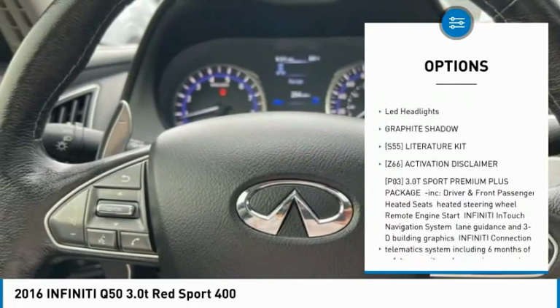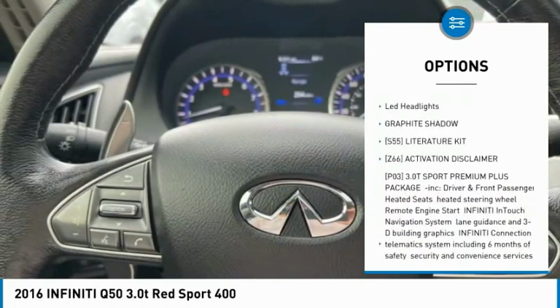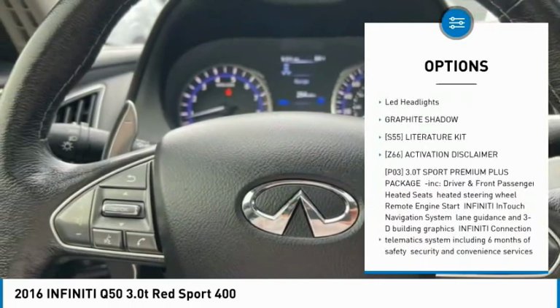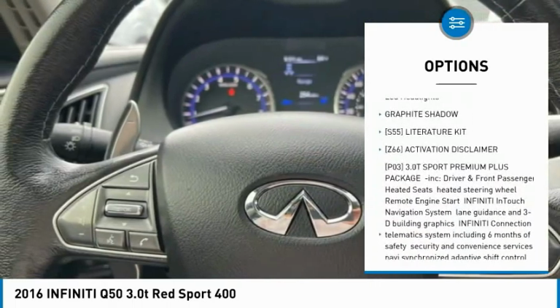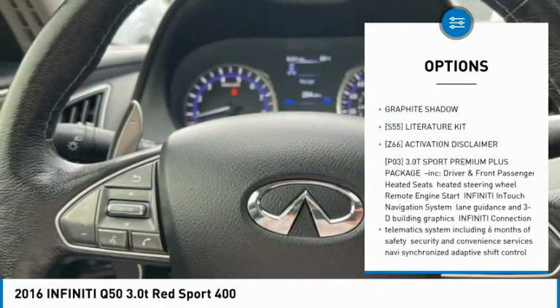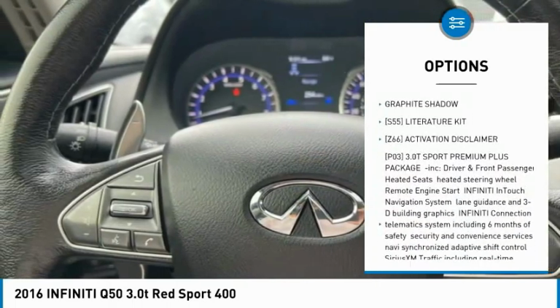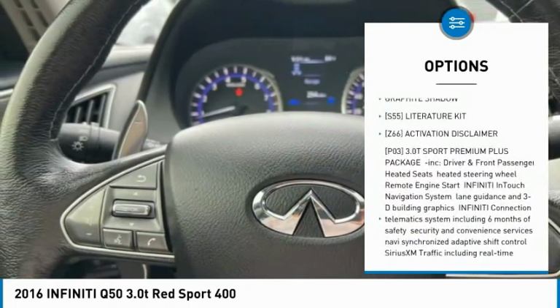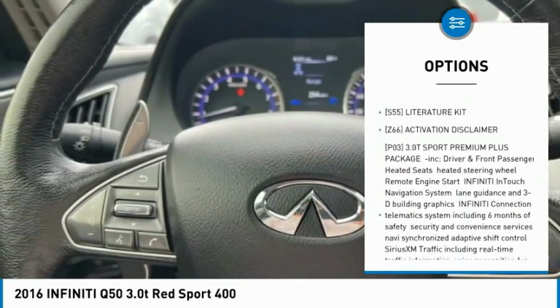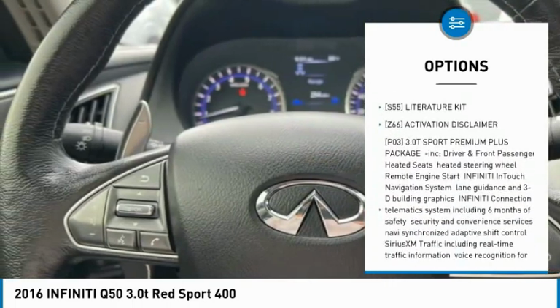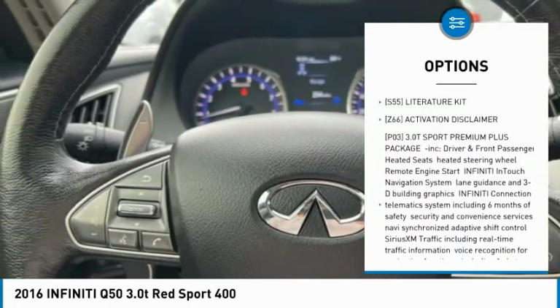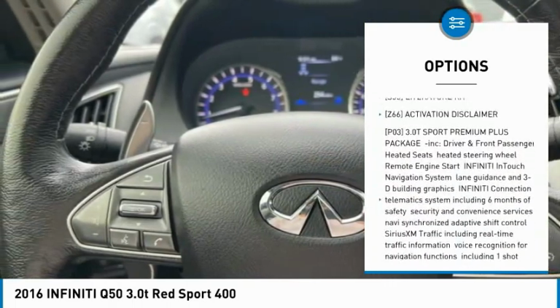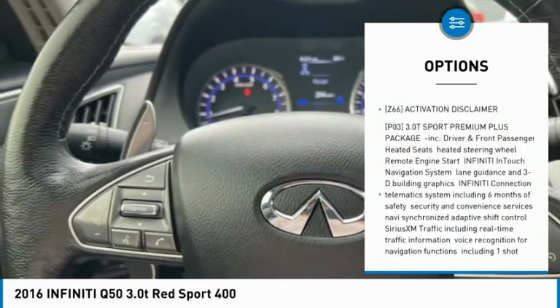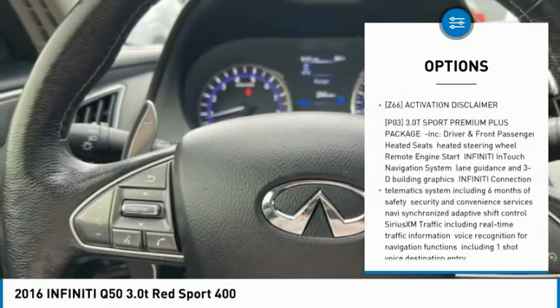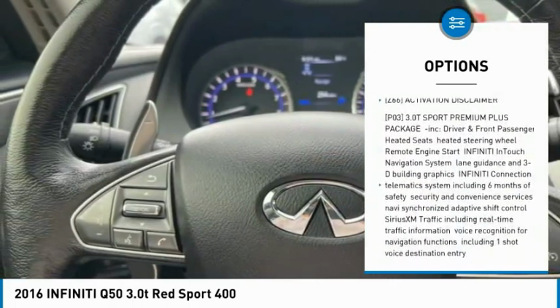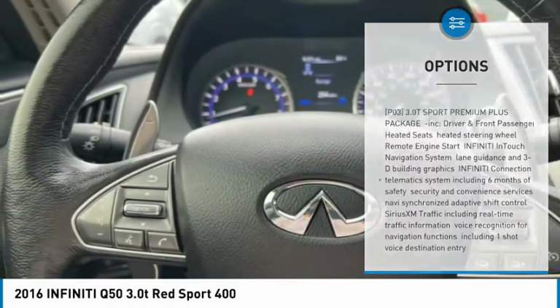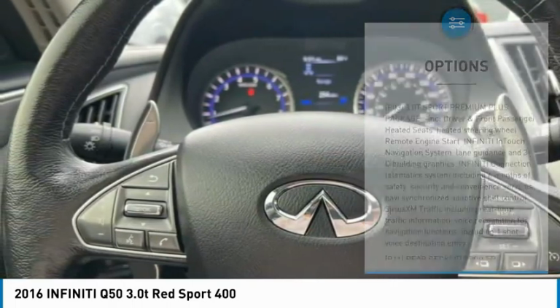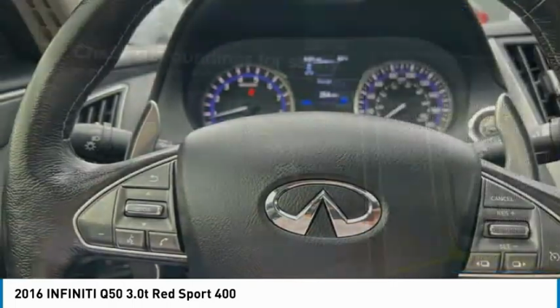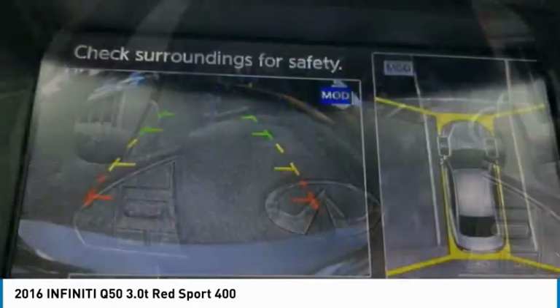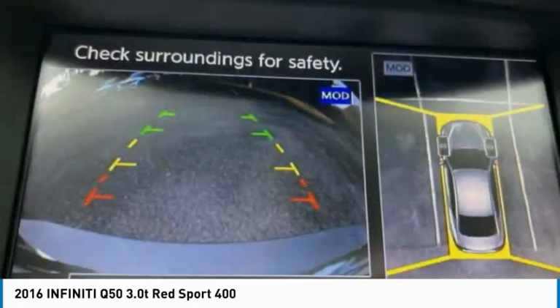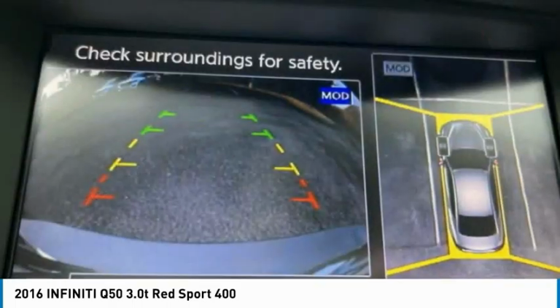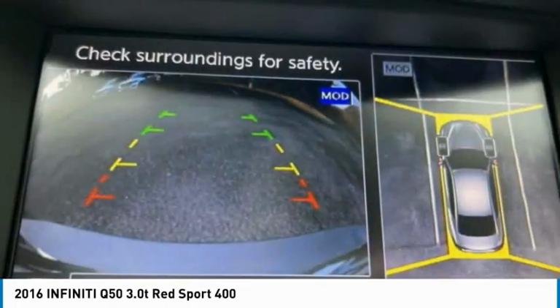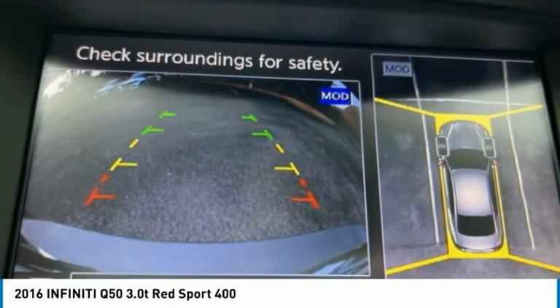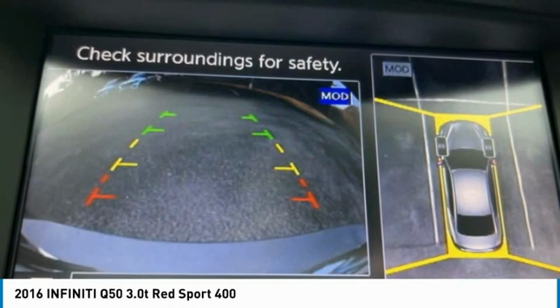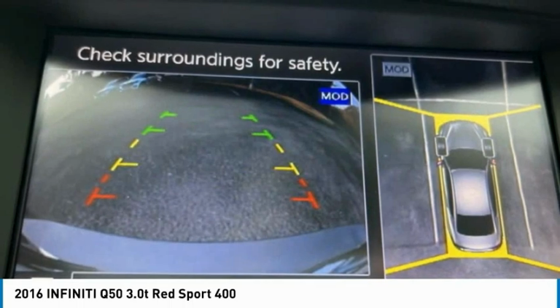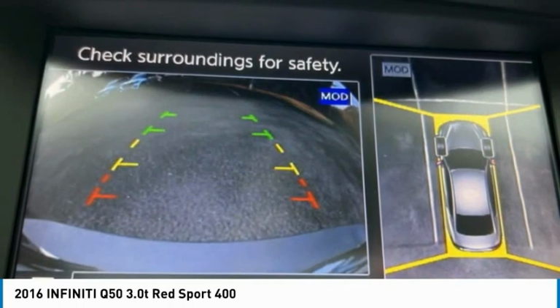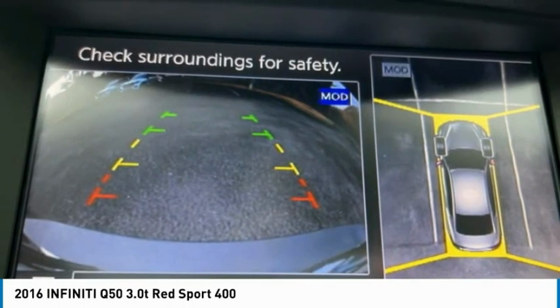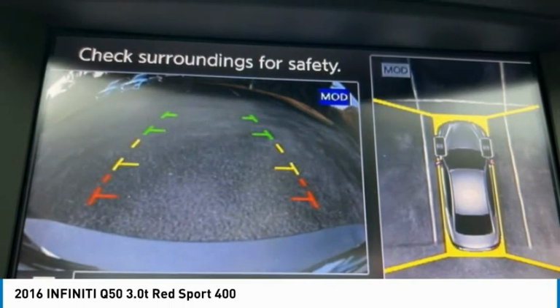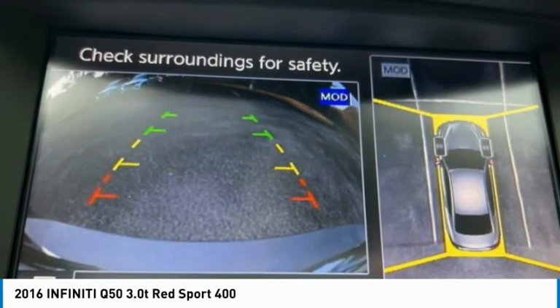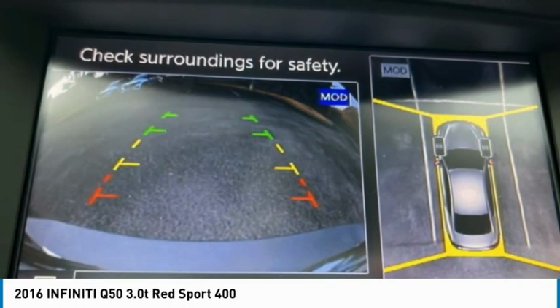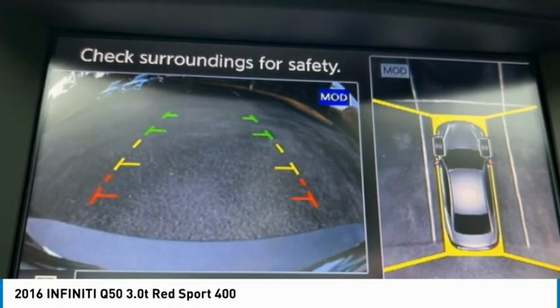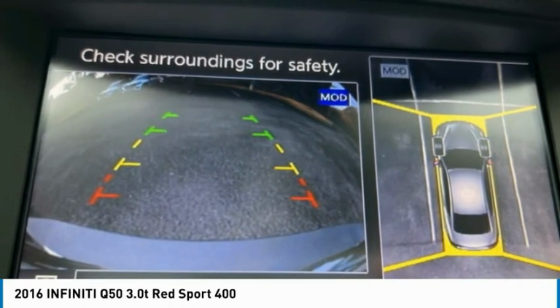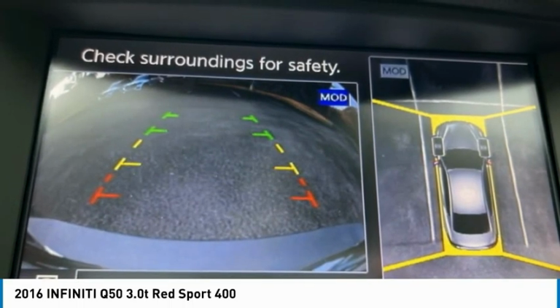Additional features include brake assist, traction control, stability control, daytime running lights, and LED headlights.